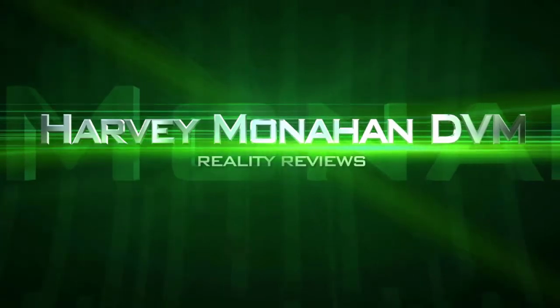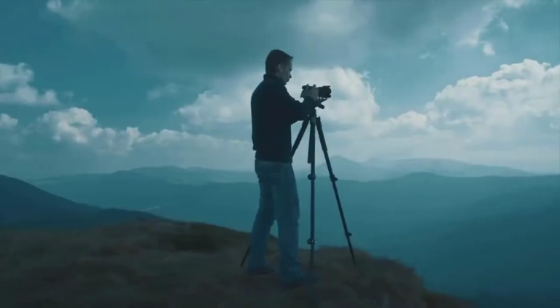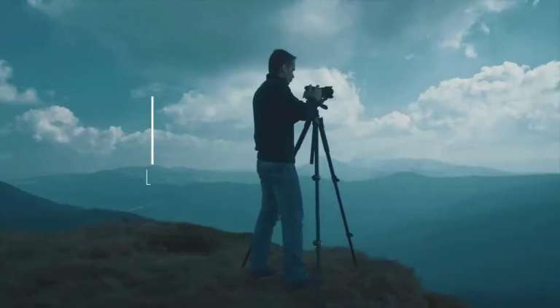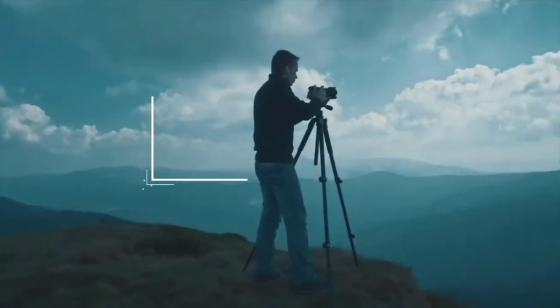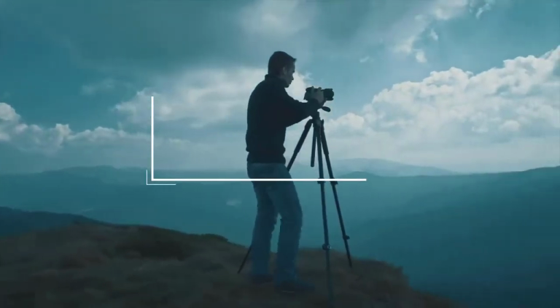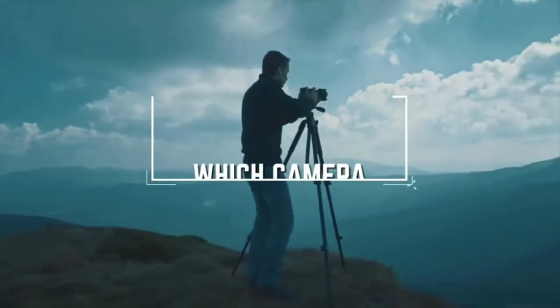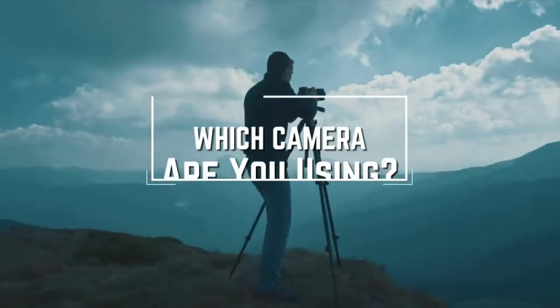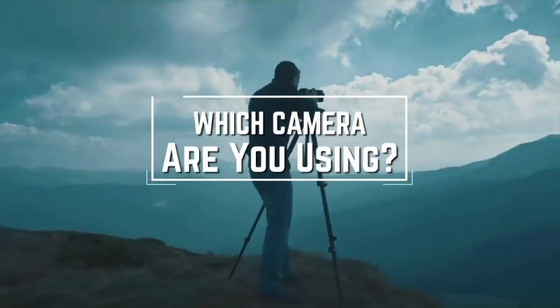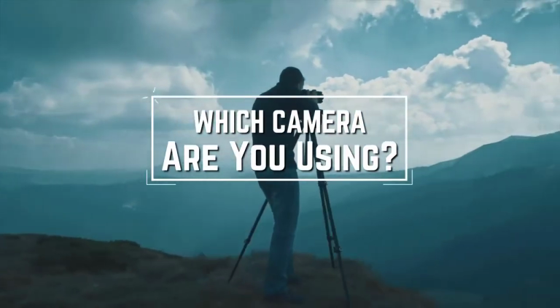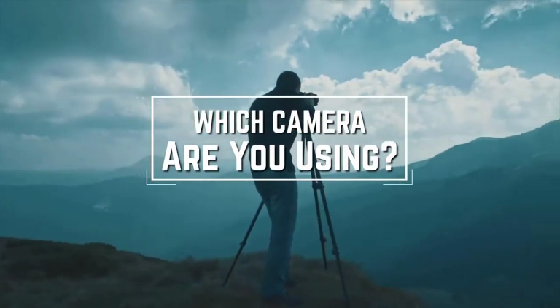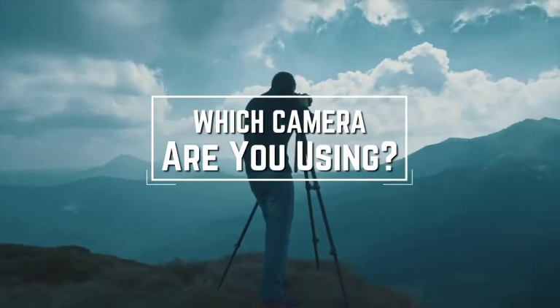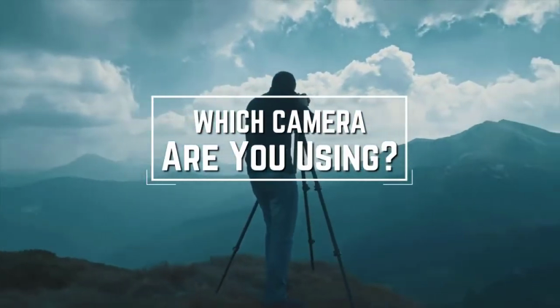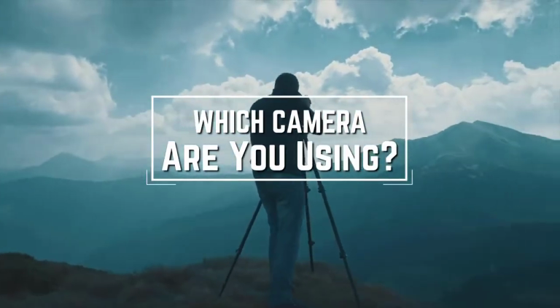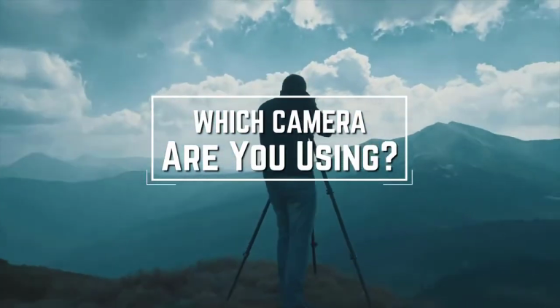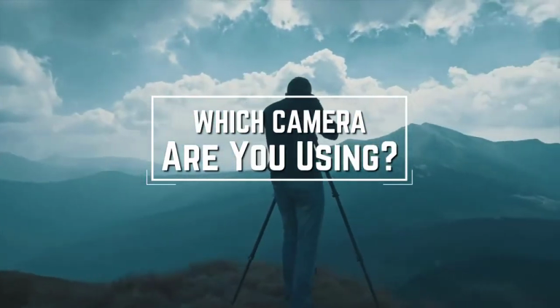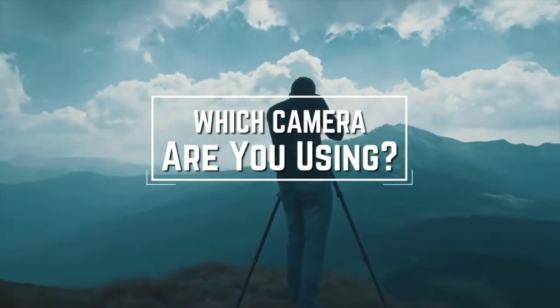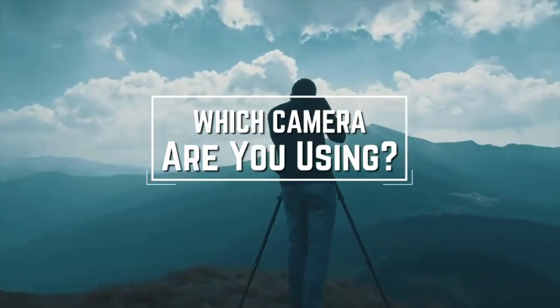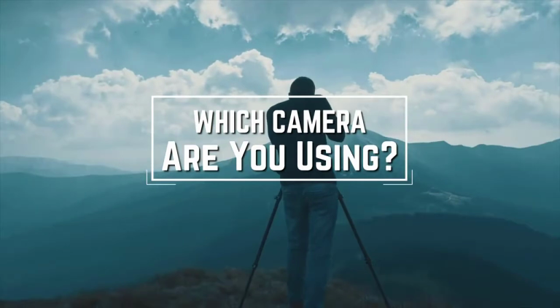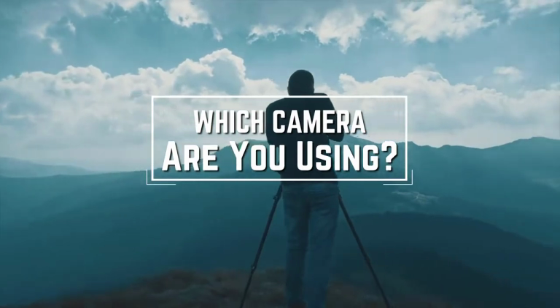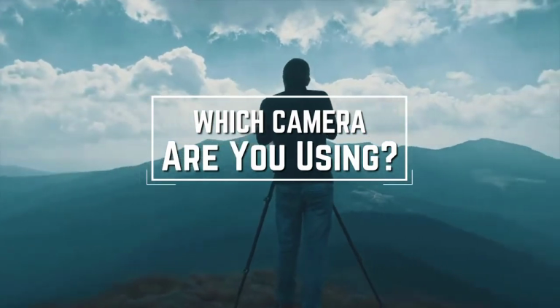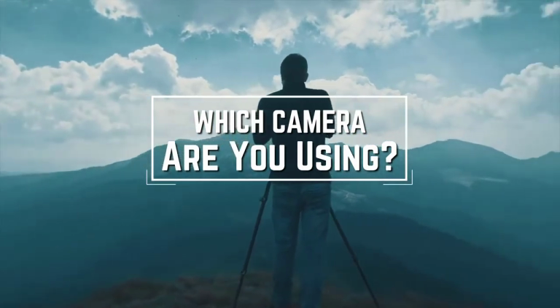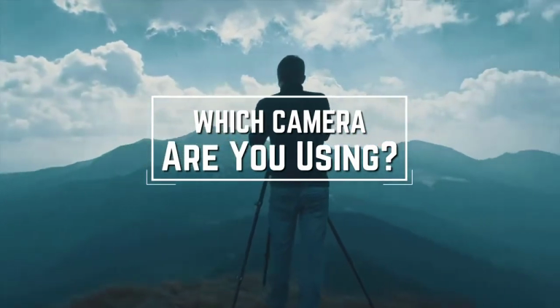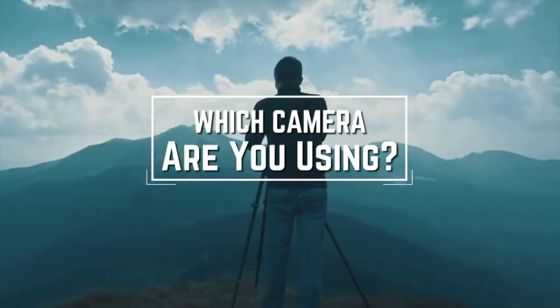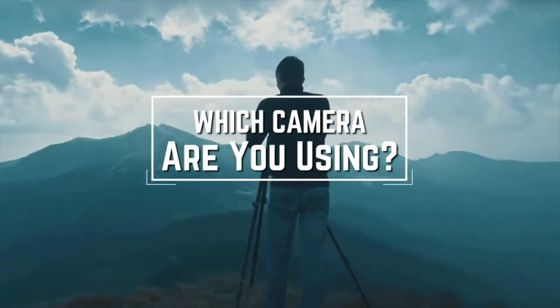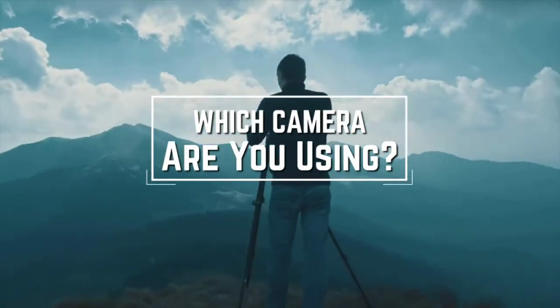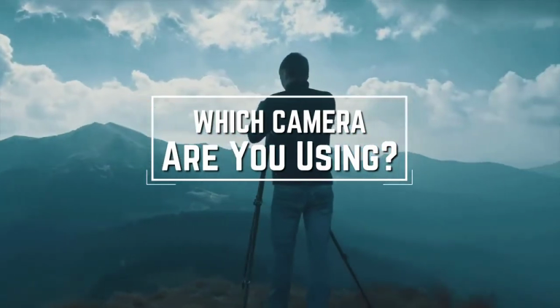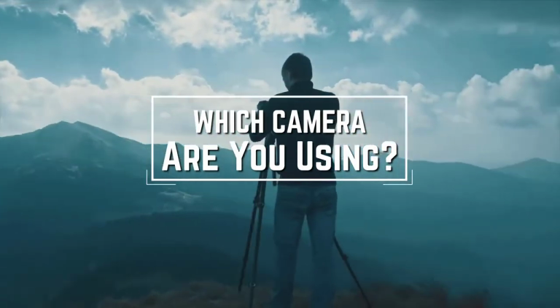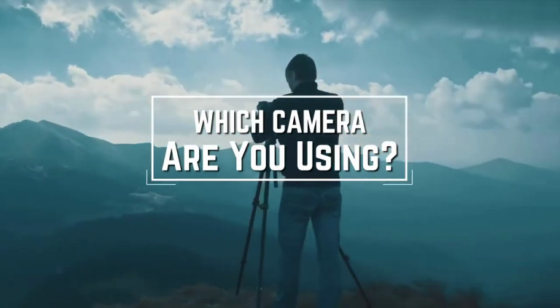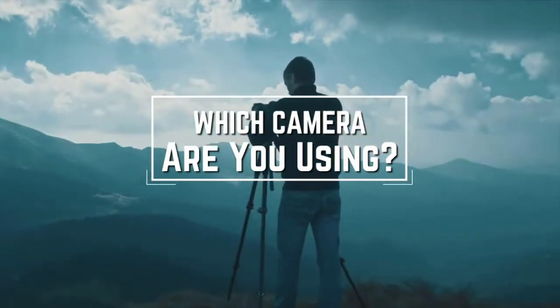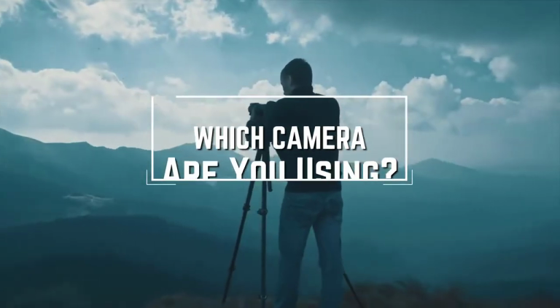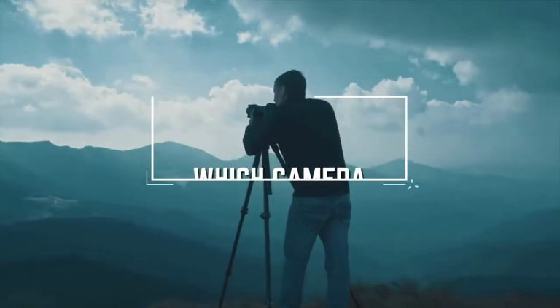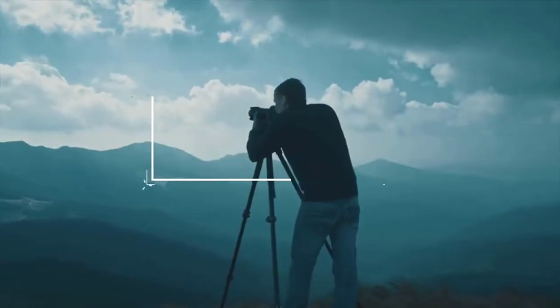I have a question for you guys: which camera are you using right now and what is your opinion on it? Let me know in the comments.